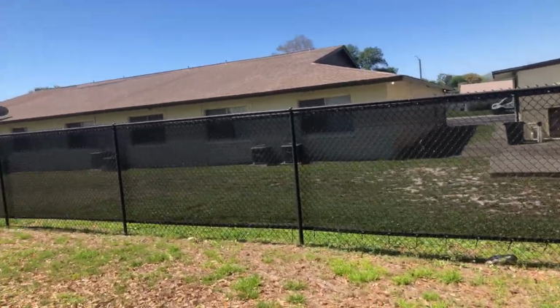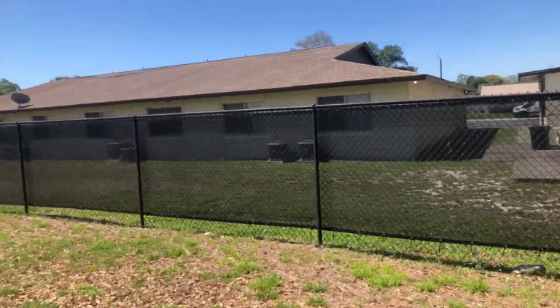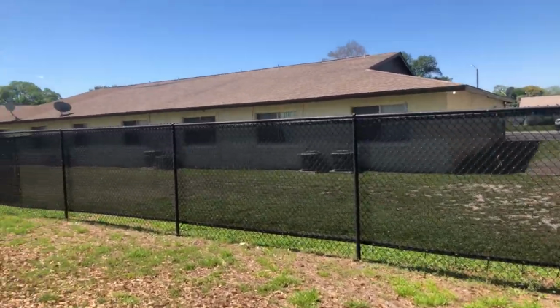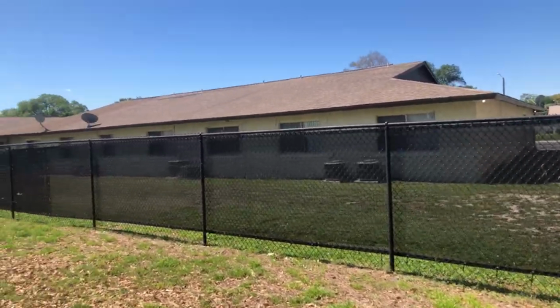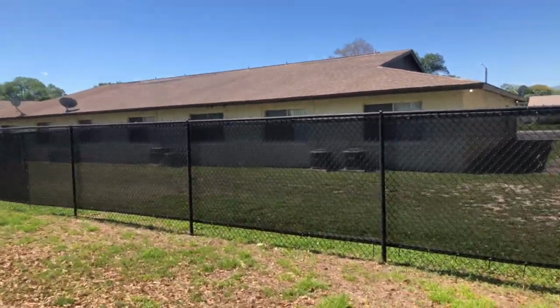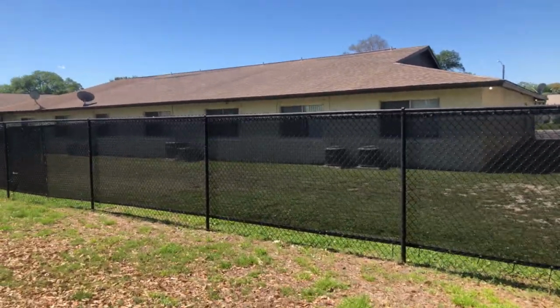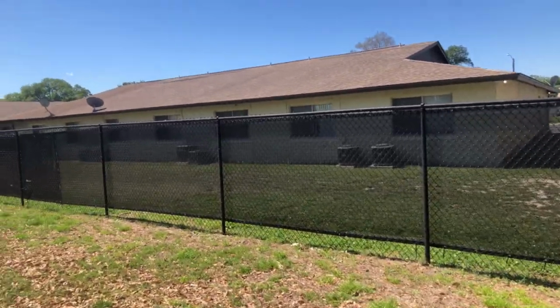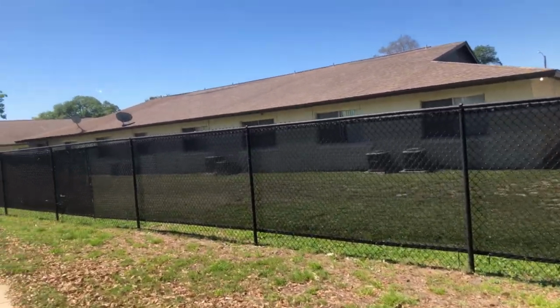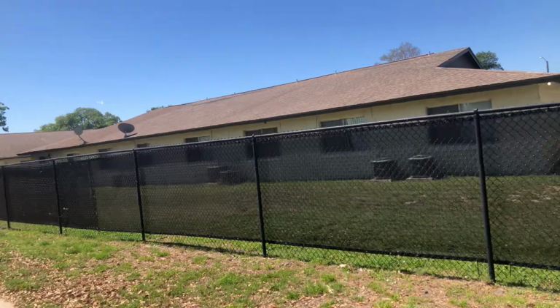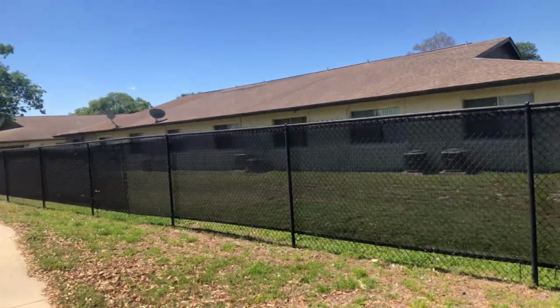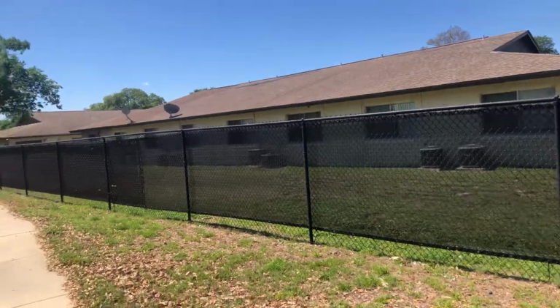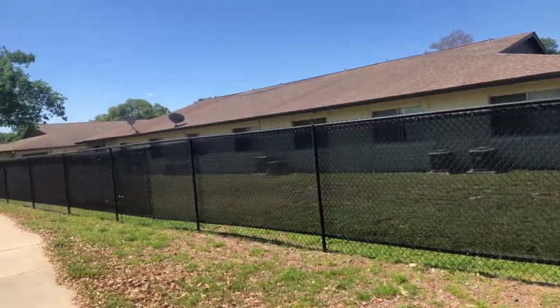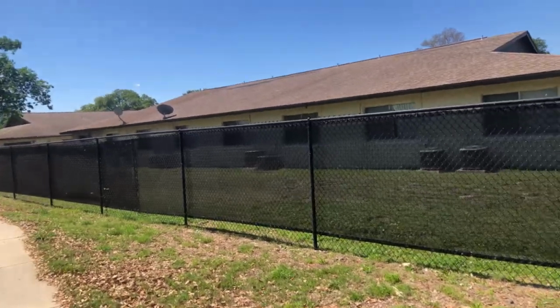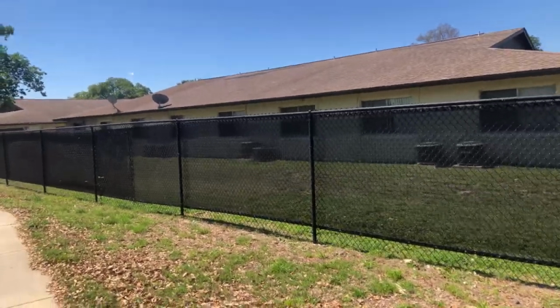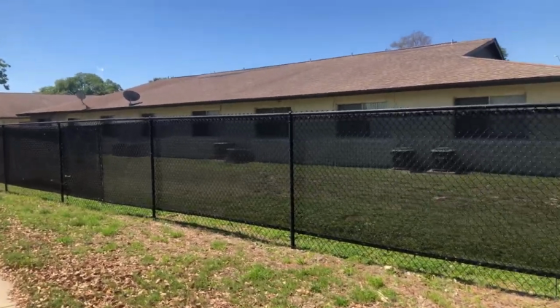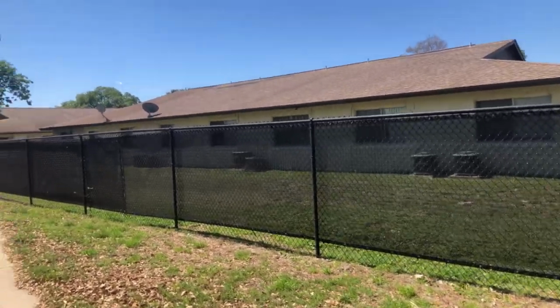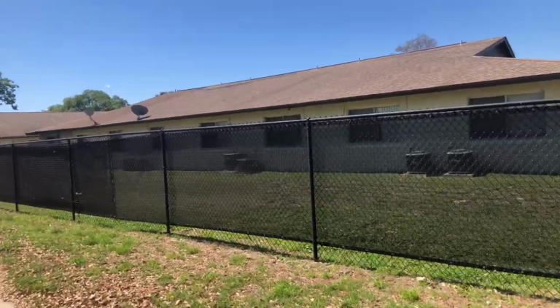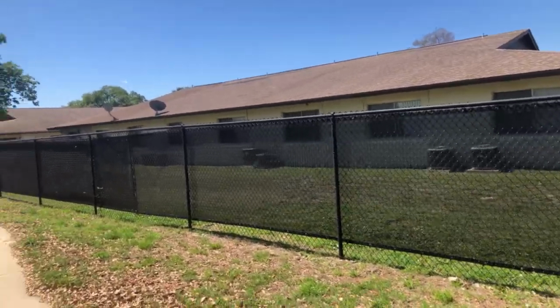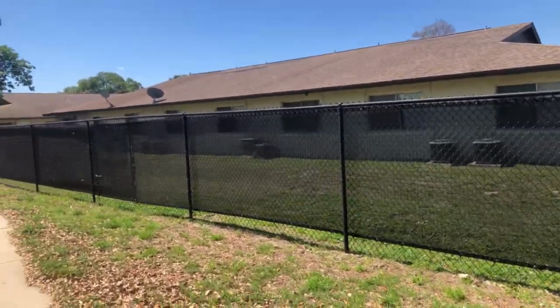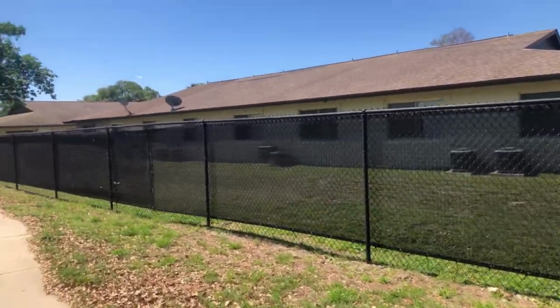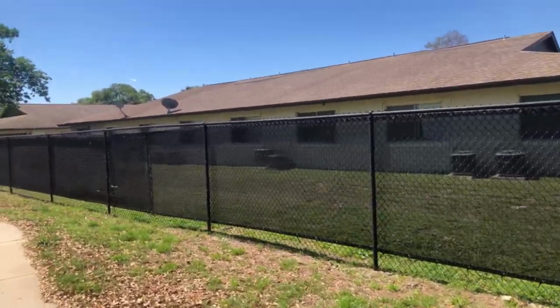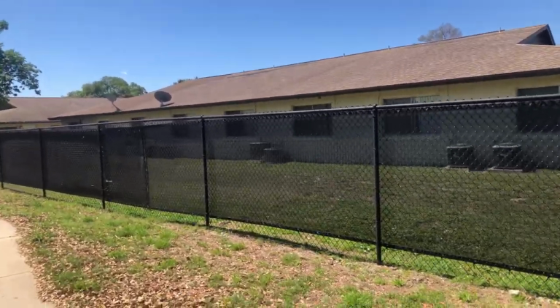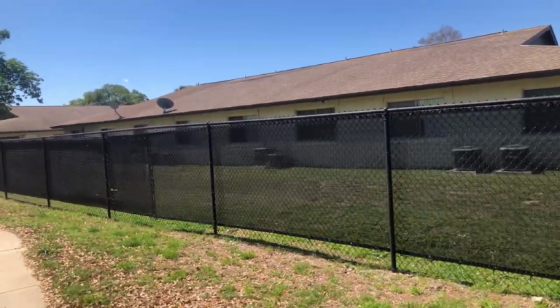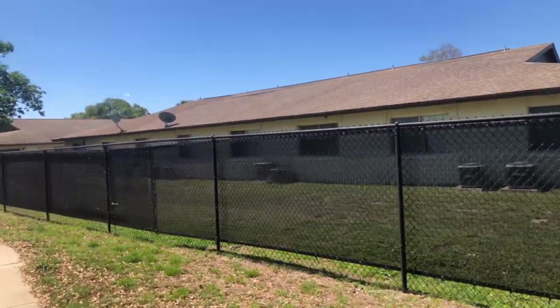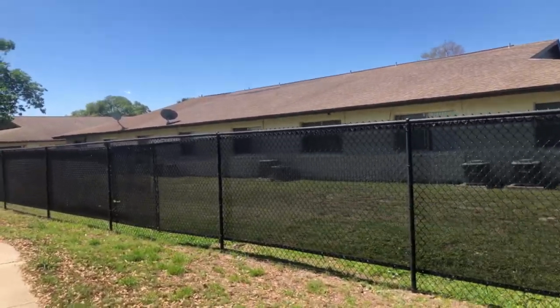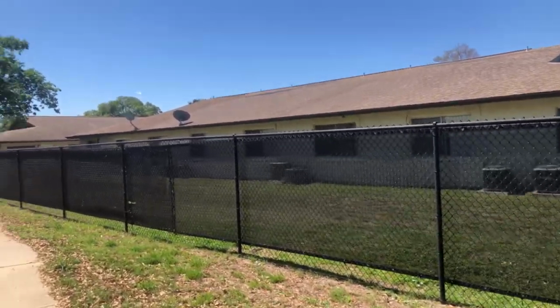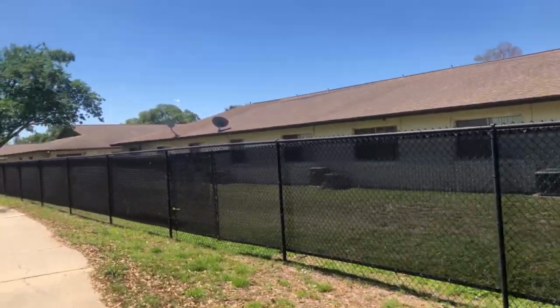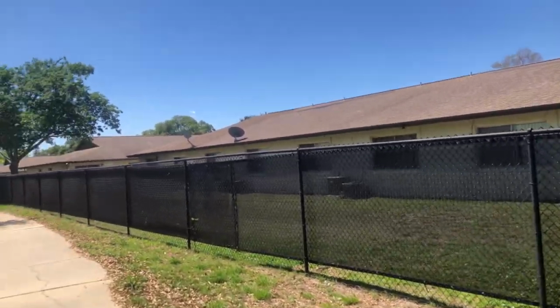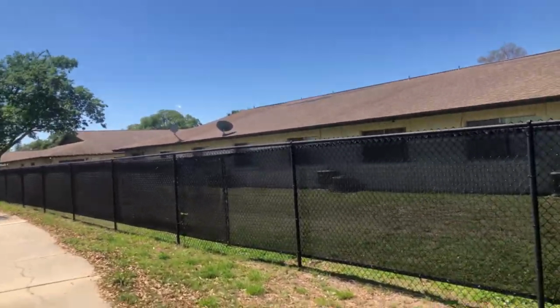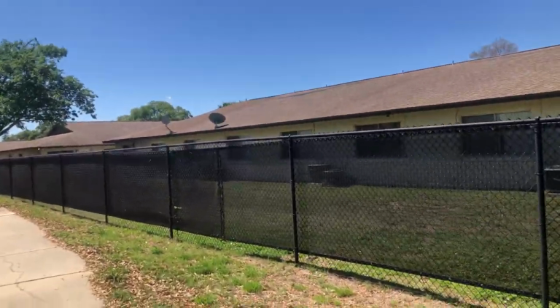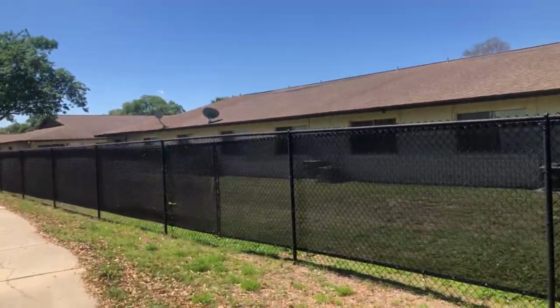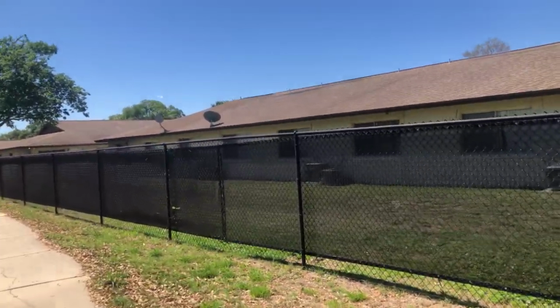There are a lot of bad tenants — not bad people, but unpaying tenants.